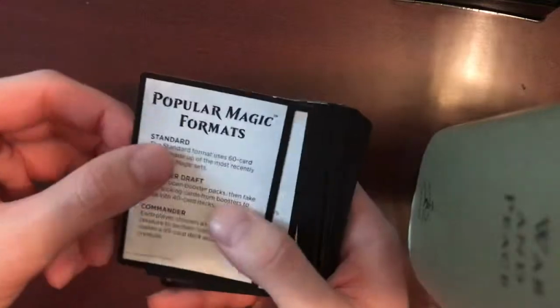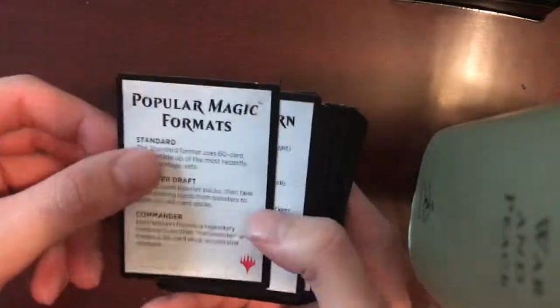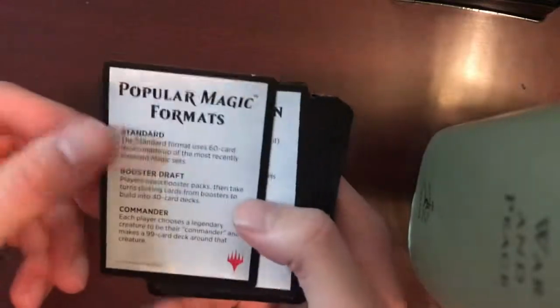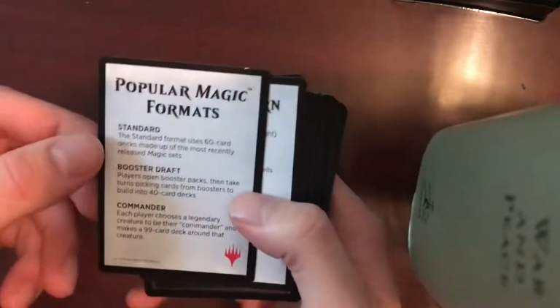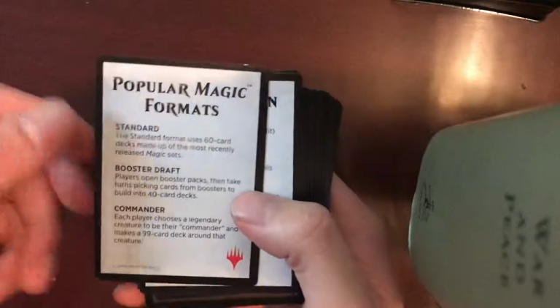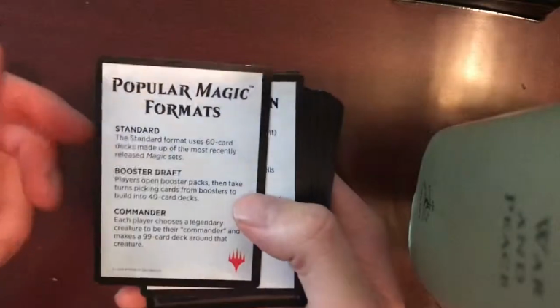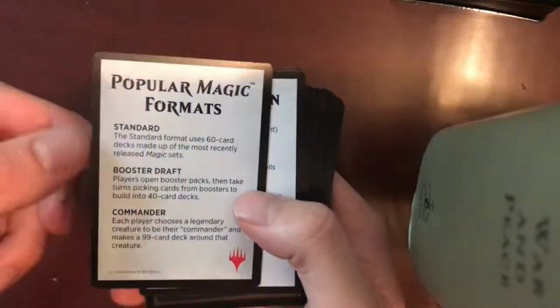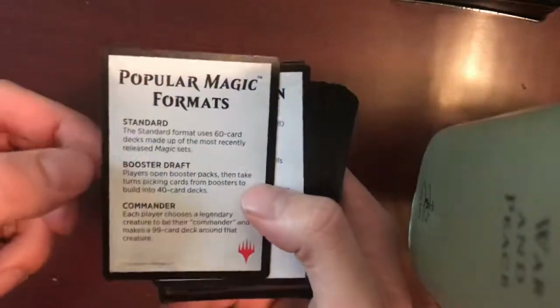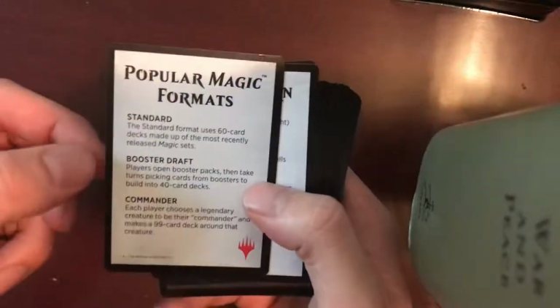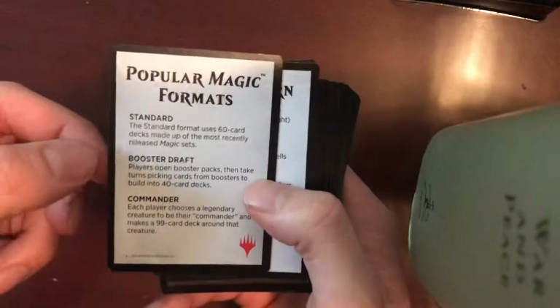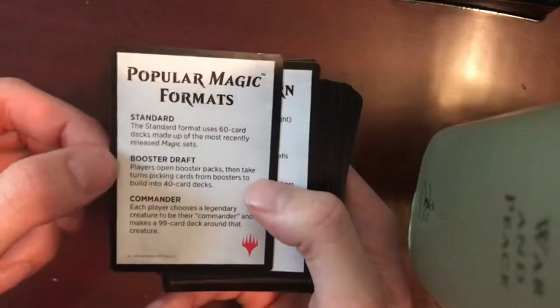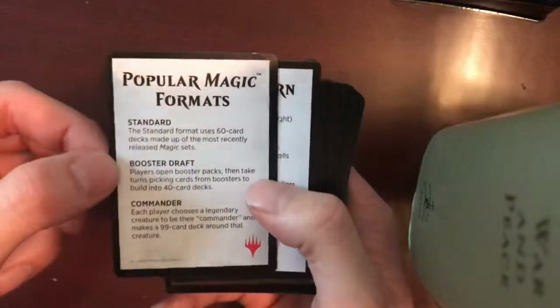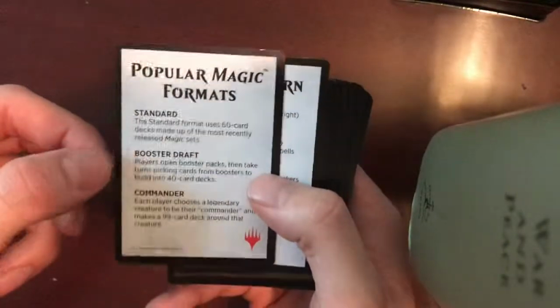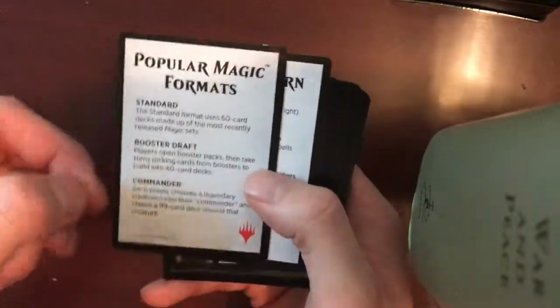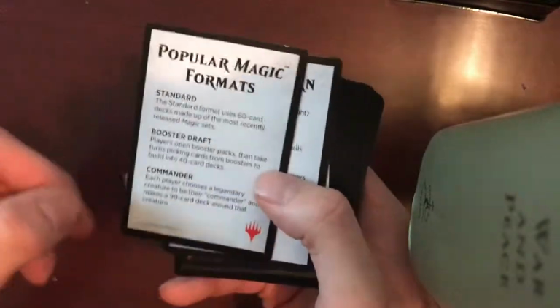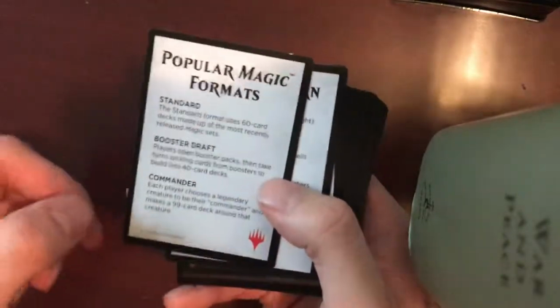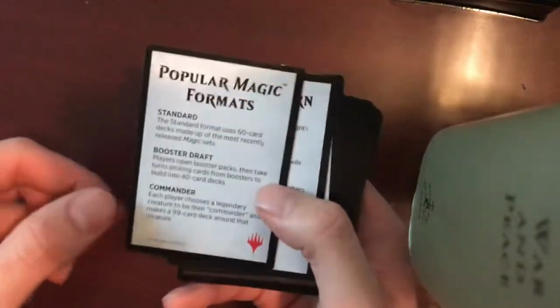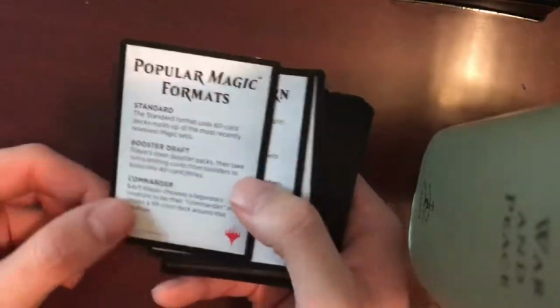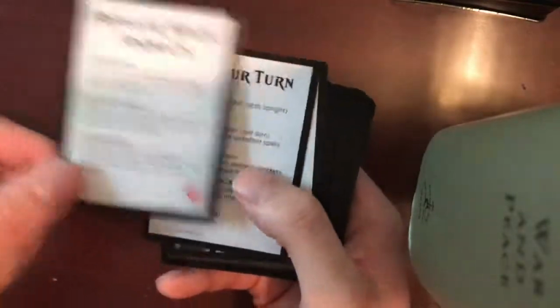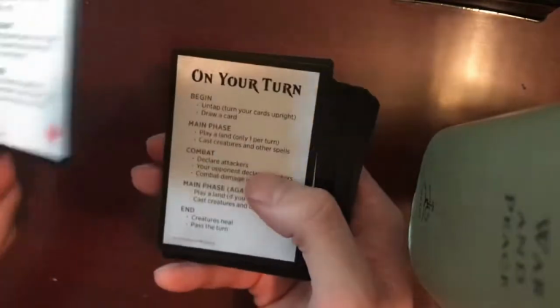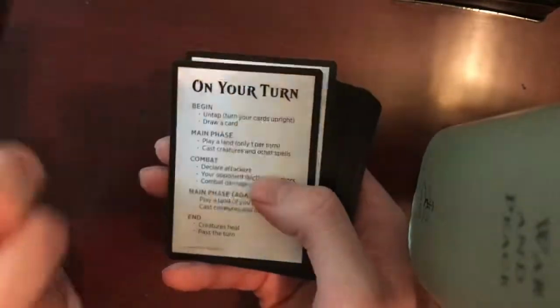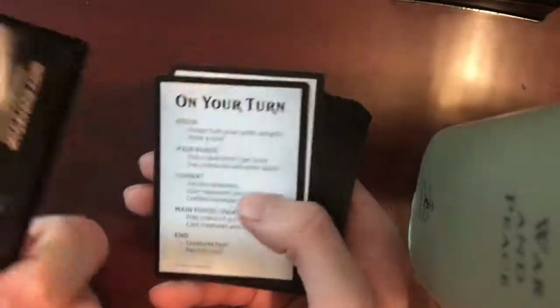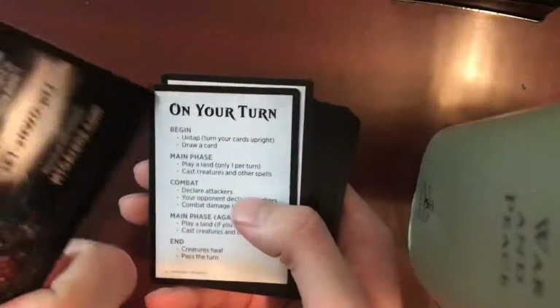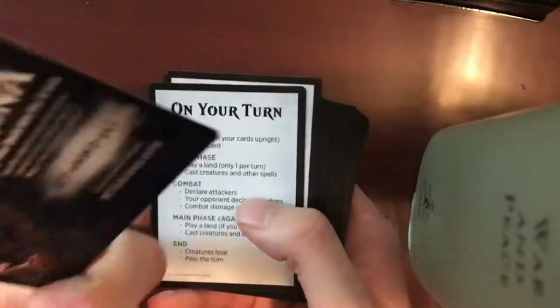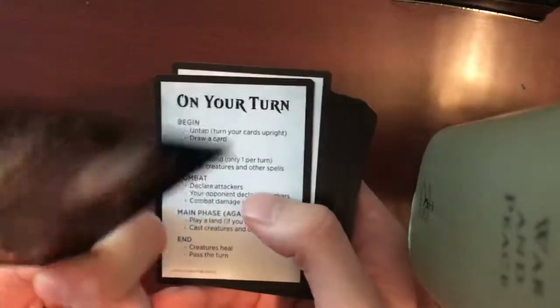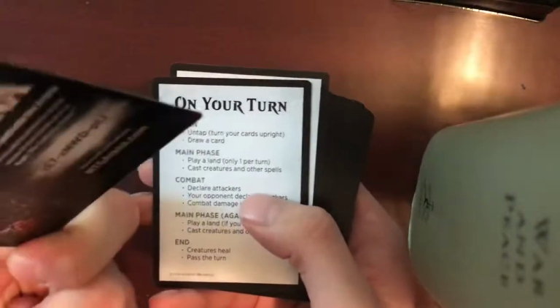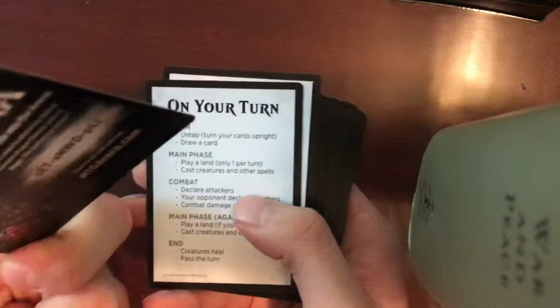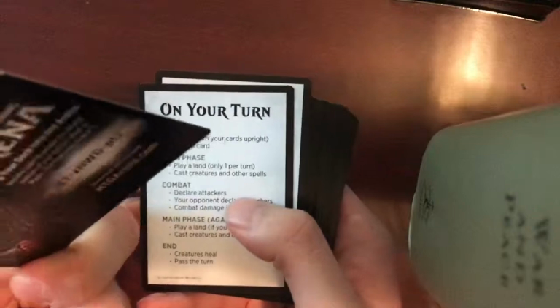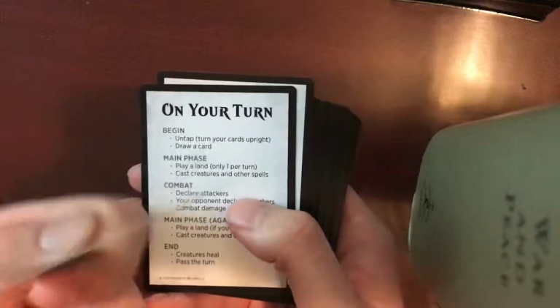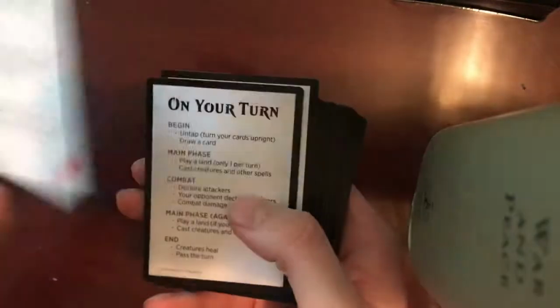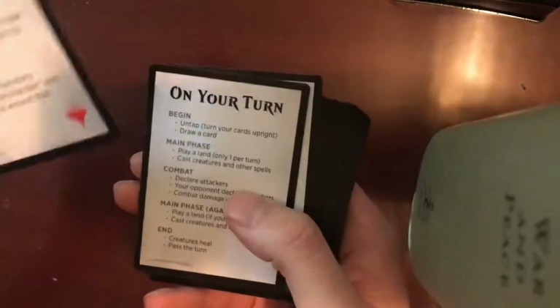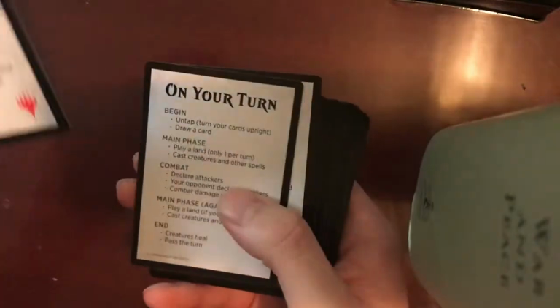Popular Magic formats — Standard, Booster Draft, Commander. And oh, there's the code.